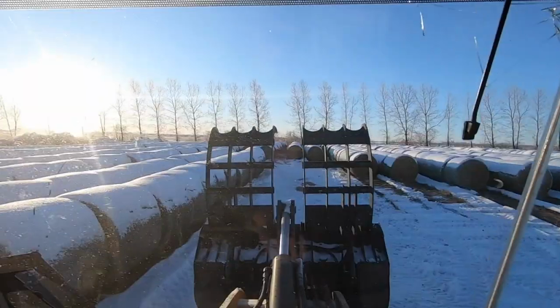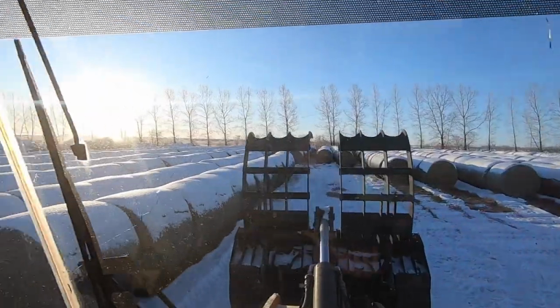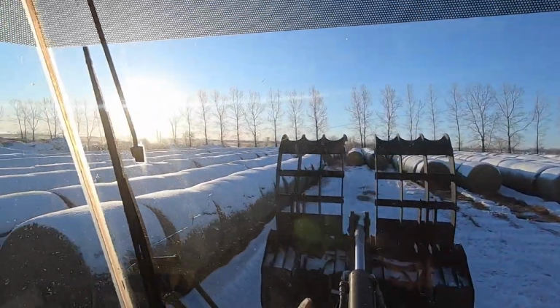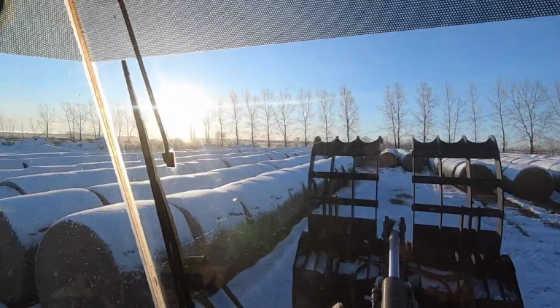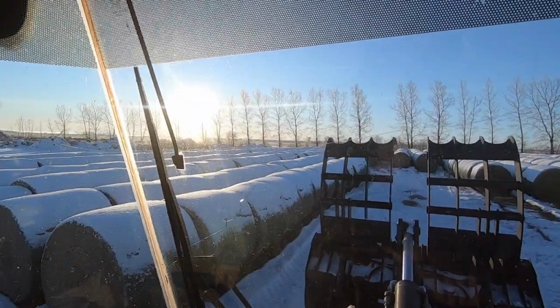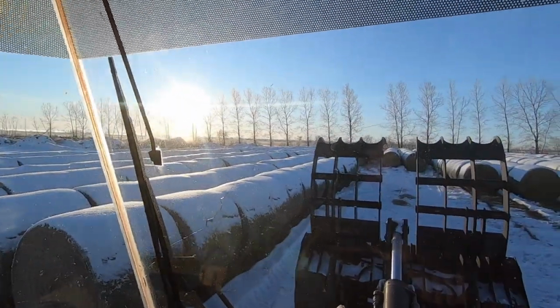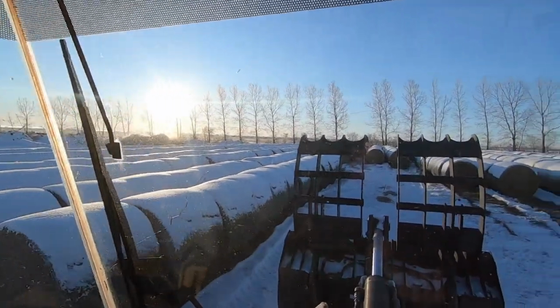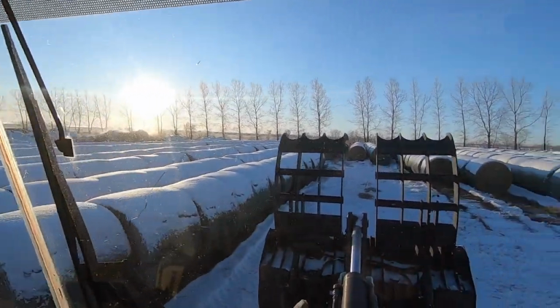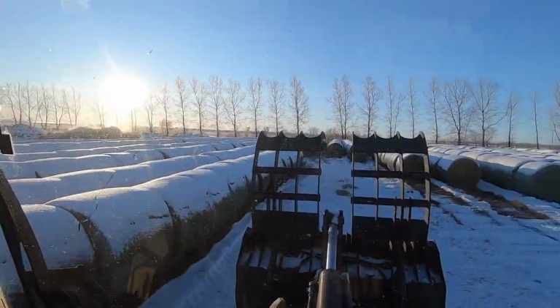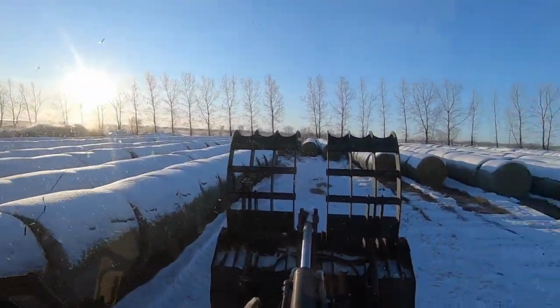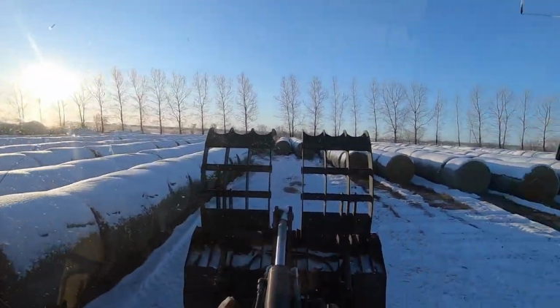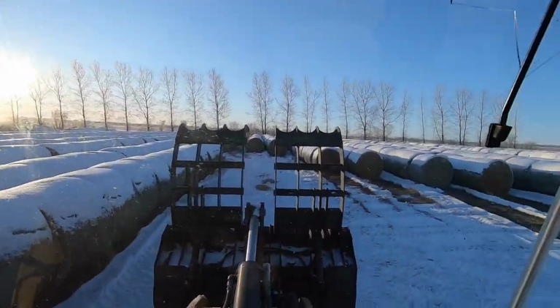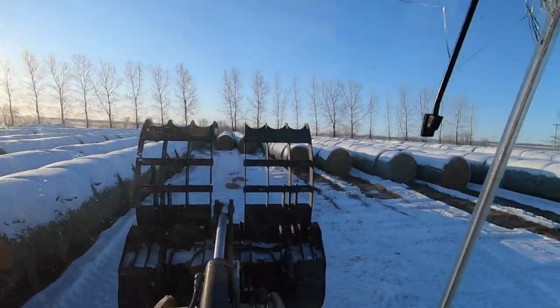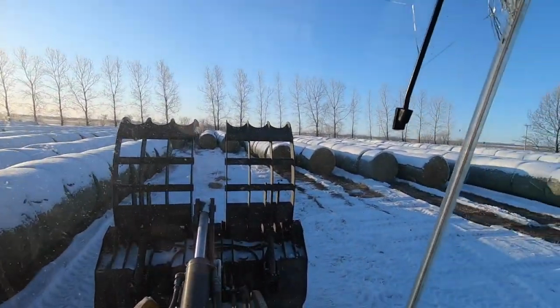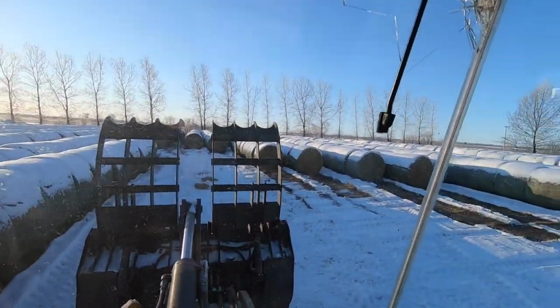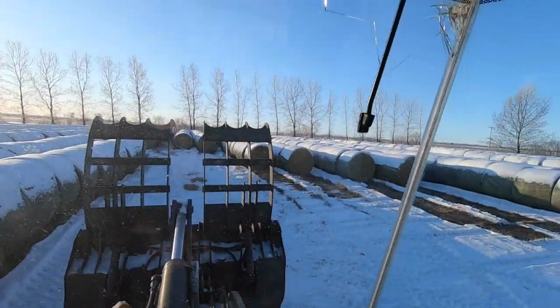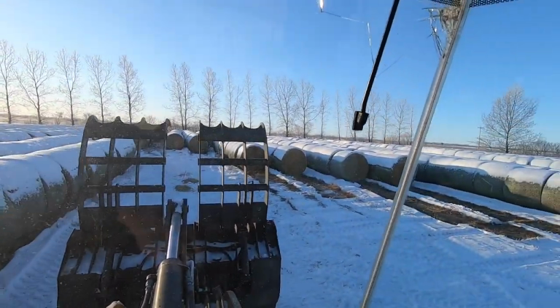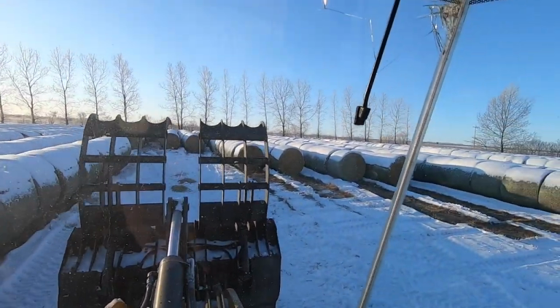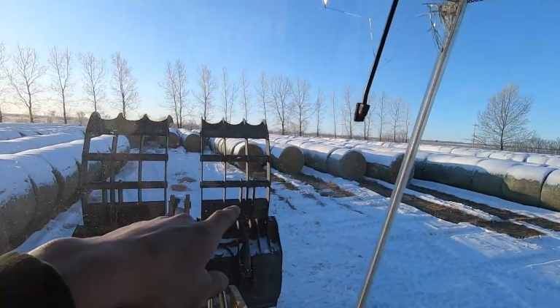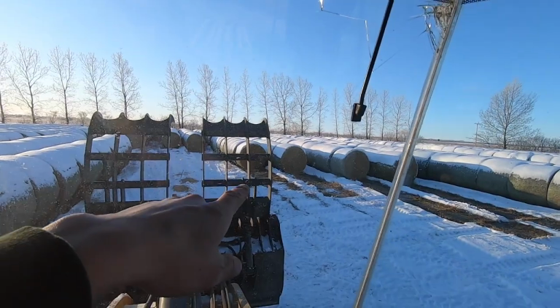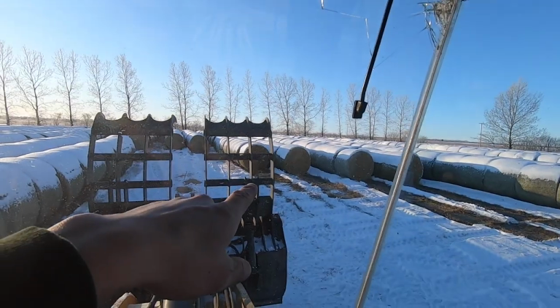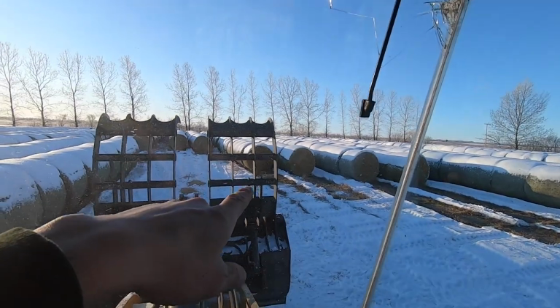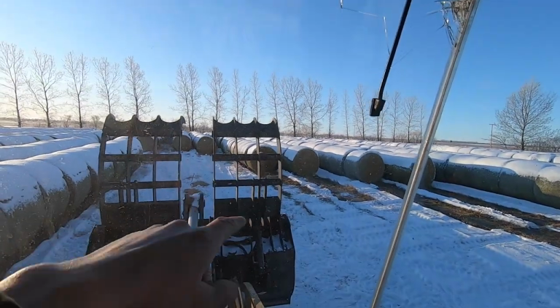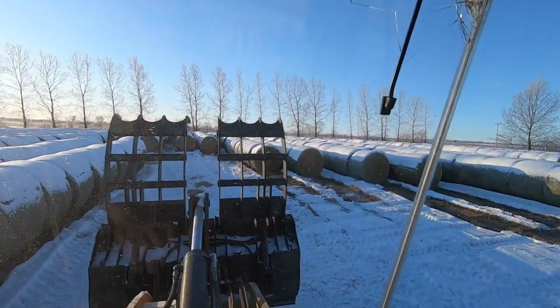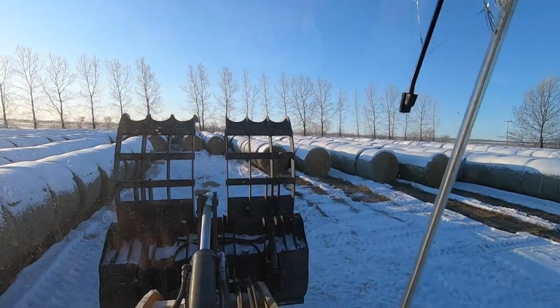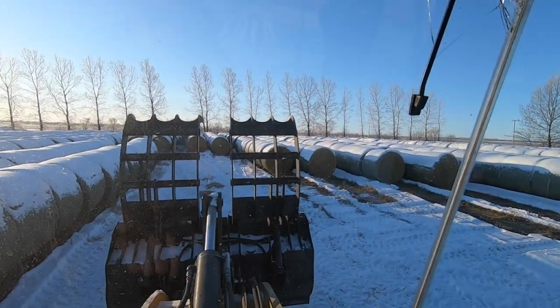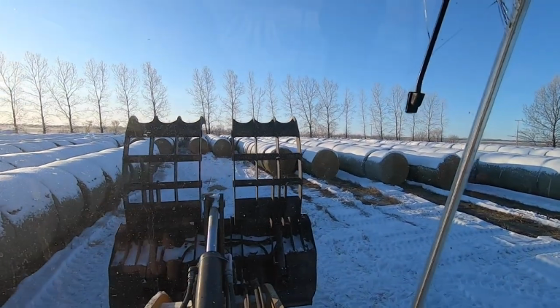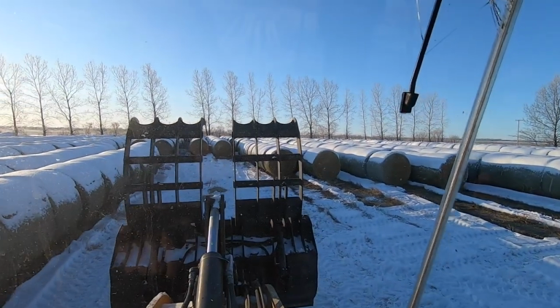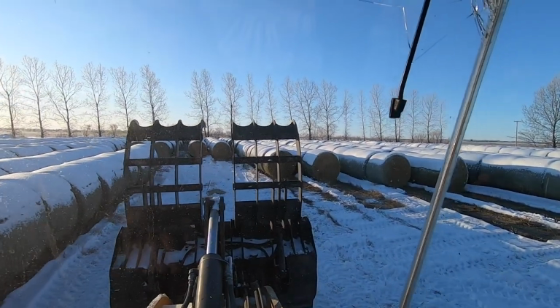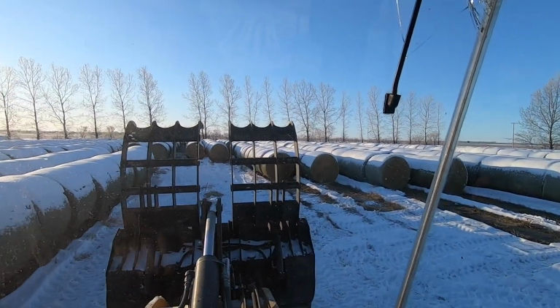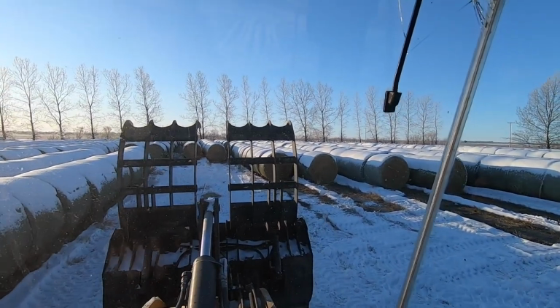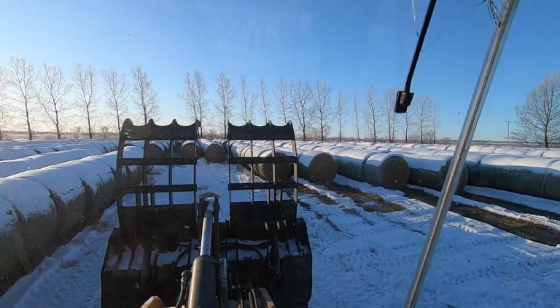This is where all the straw is kept for the bedding, but there's six rows of wheat straw here and these are the ones we're going to grab.